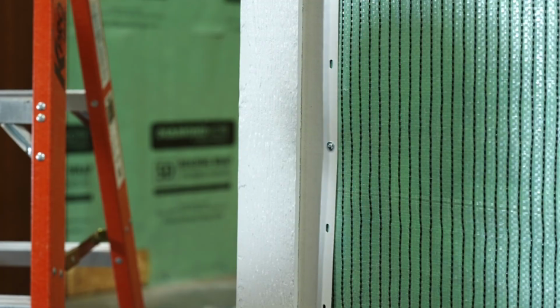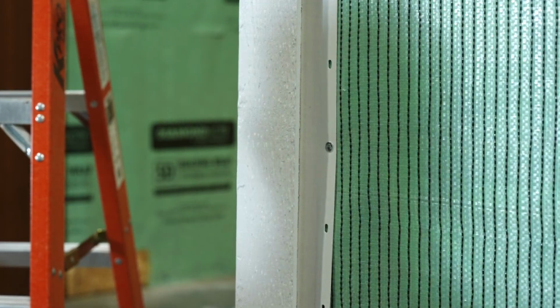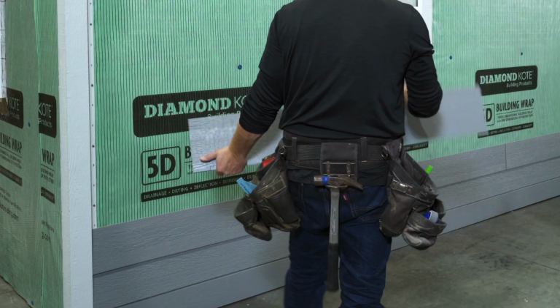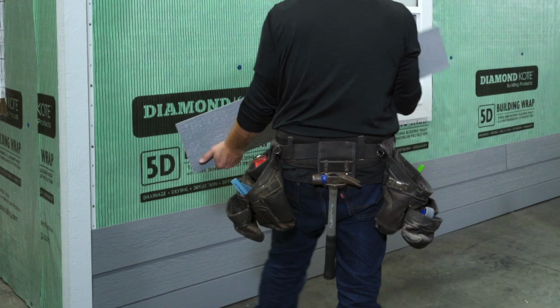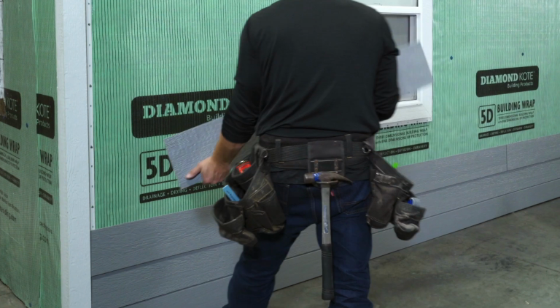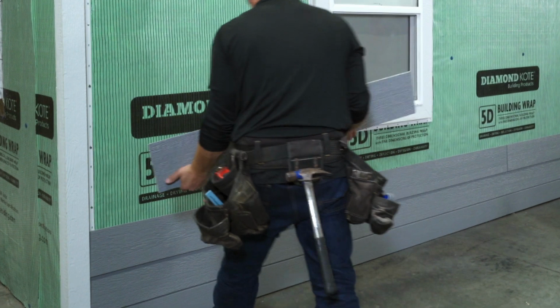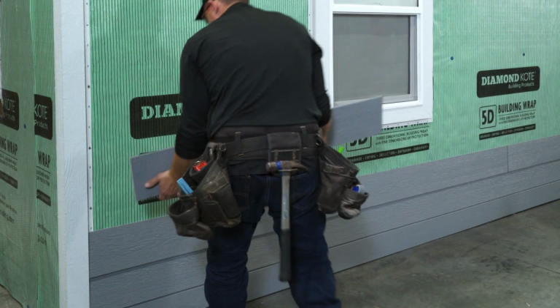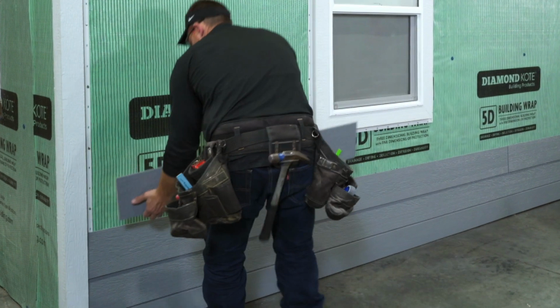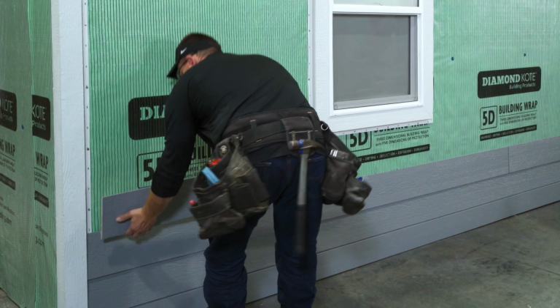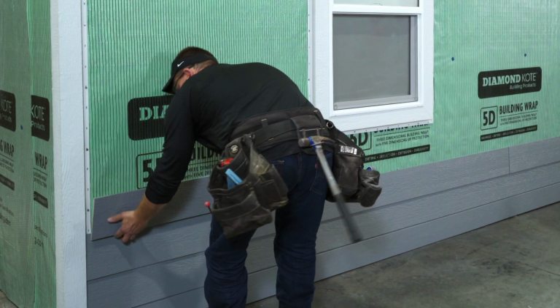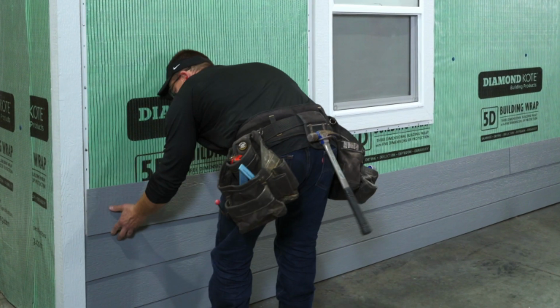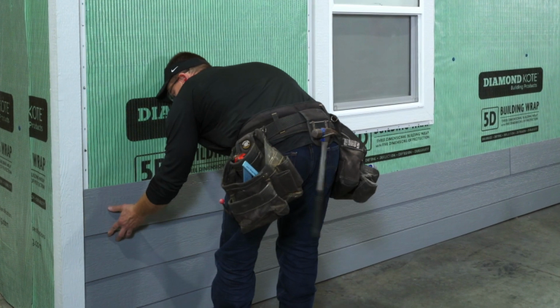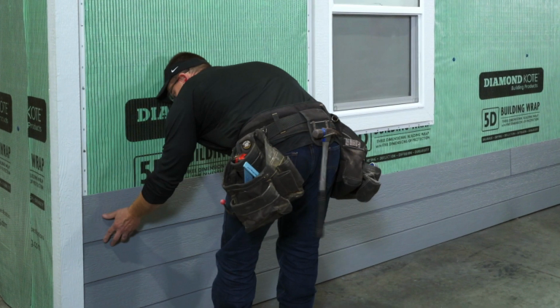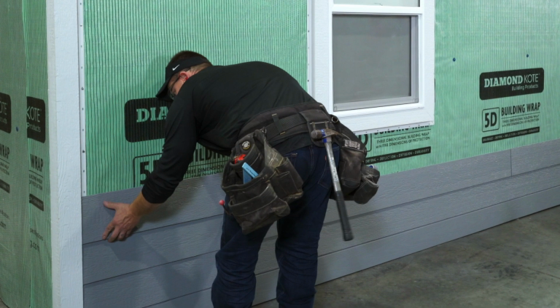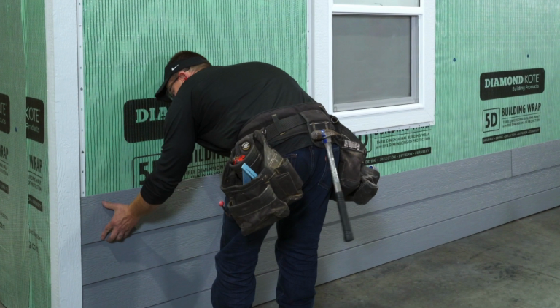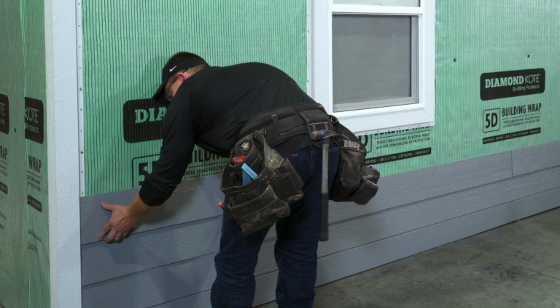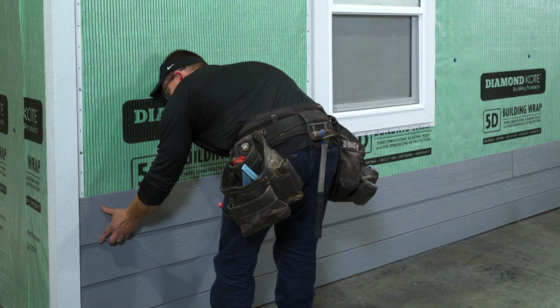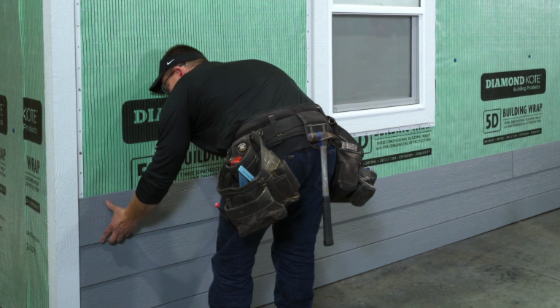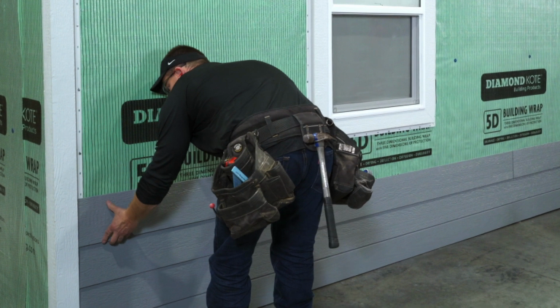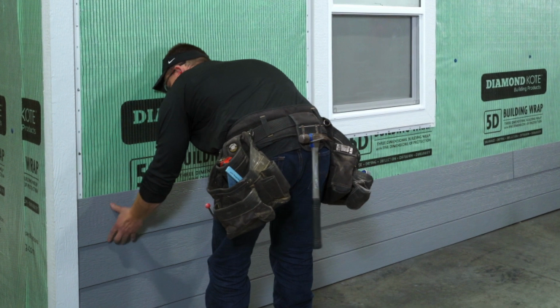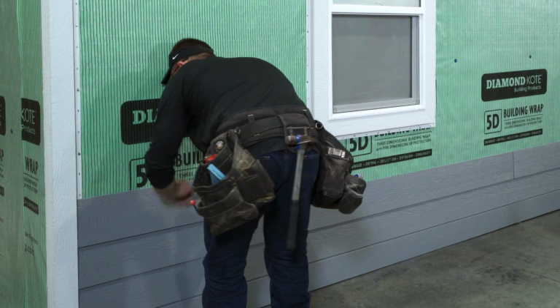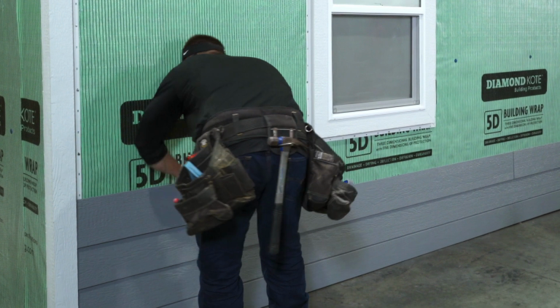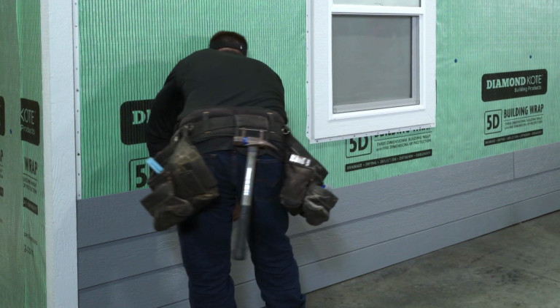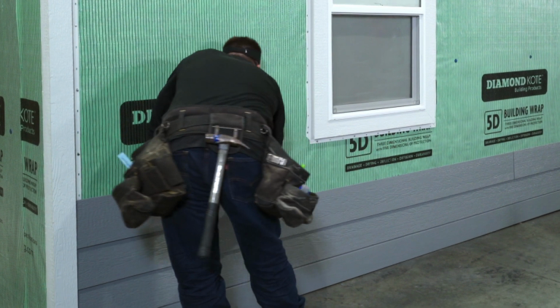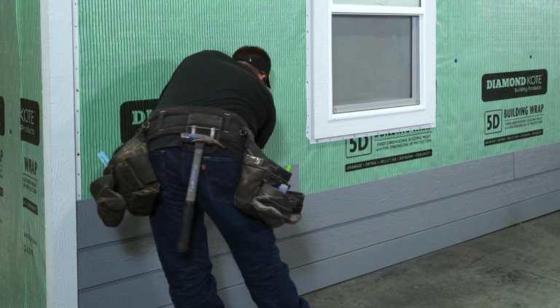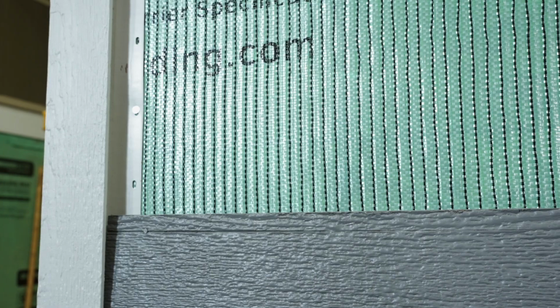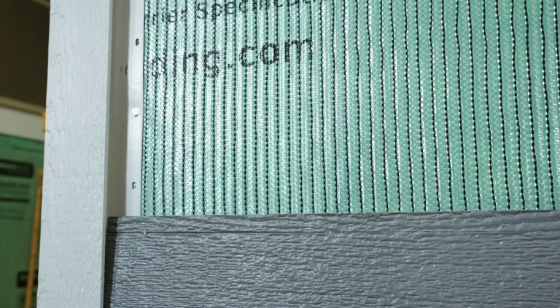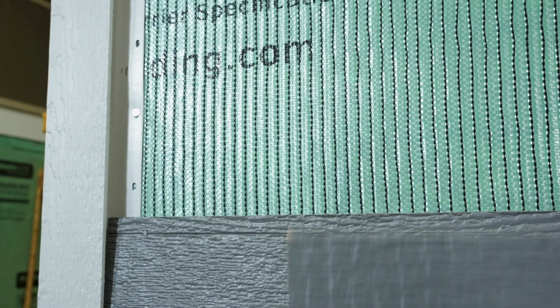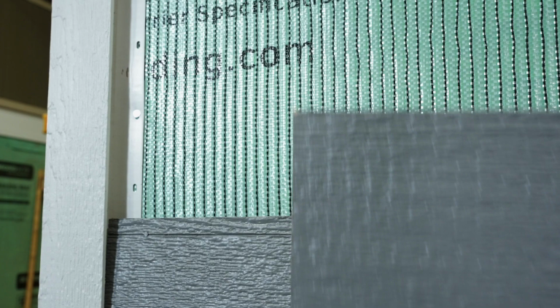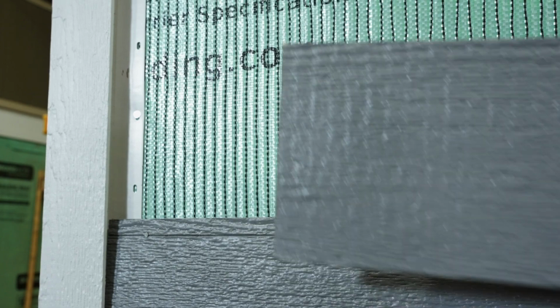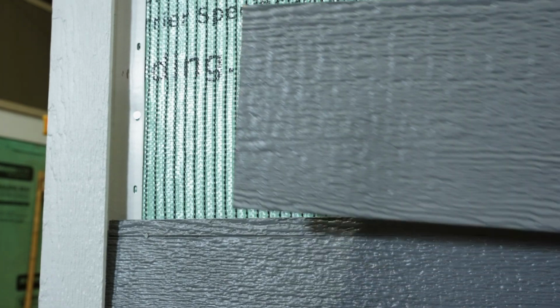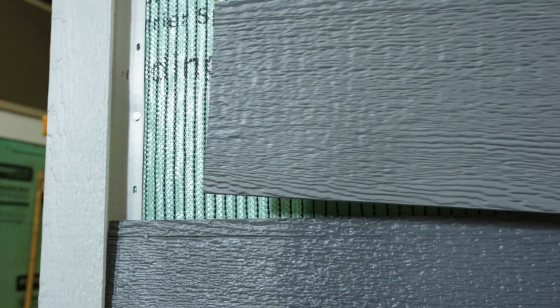When installing siding, maintain a 3/16 inch gap between the siding and the inside of the corner pocket.